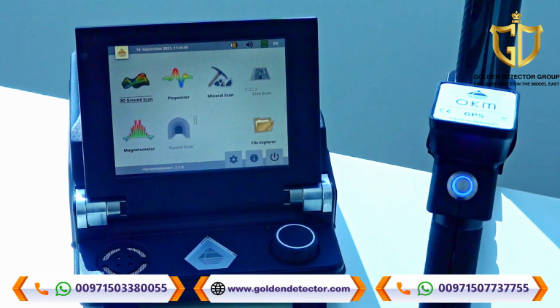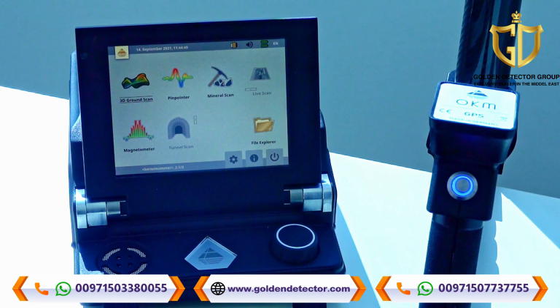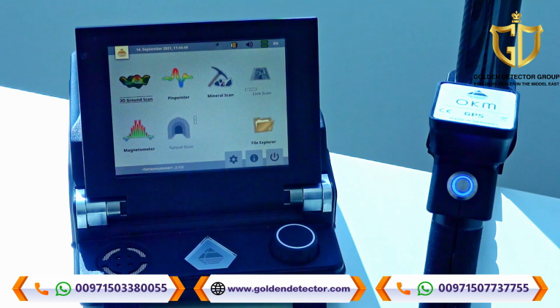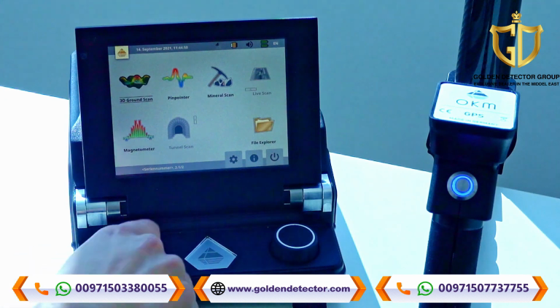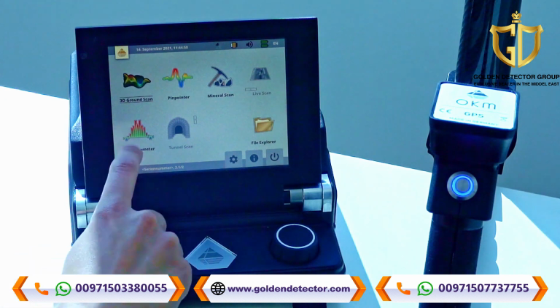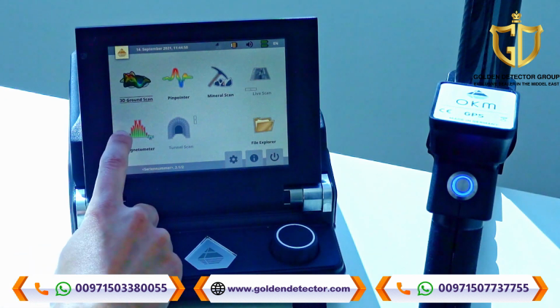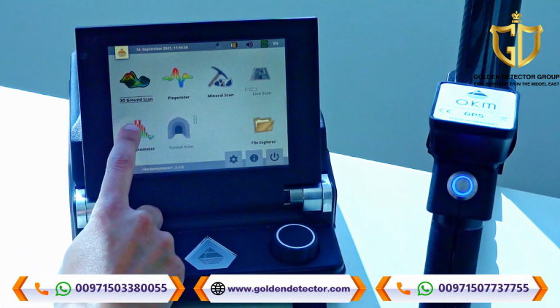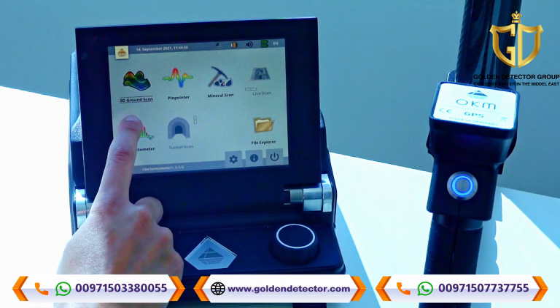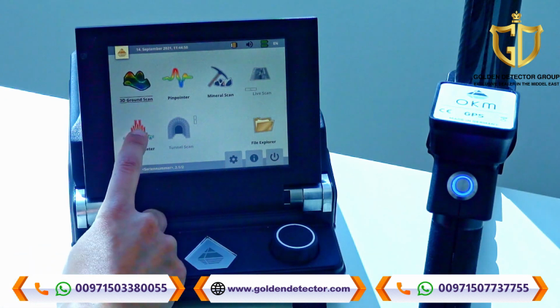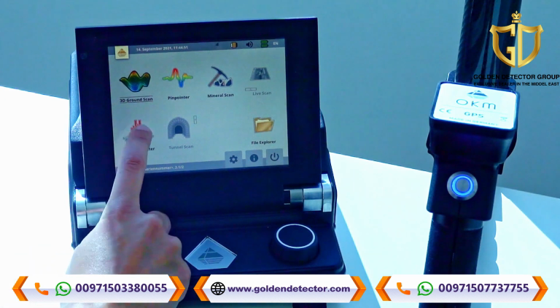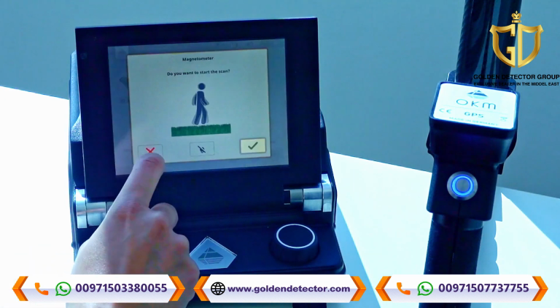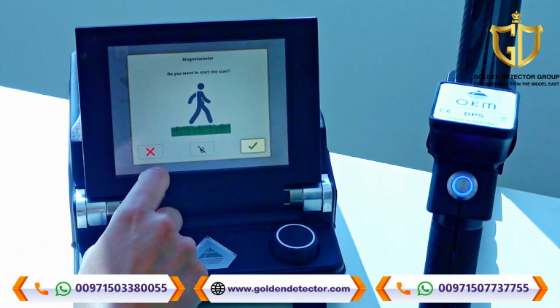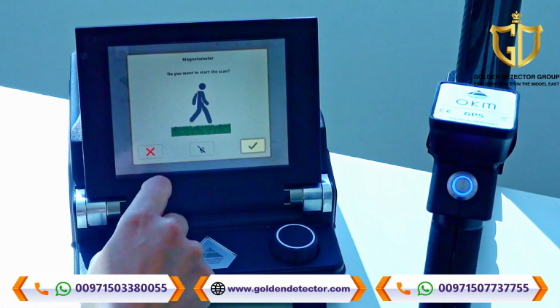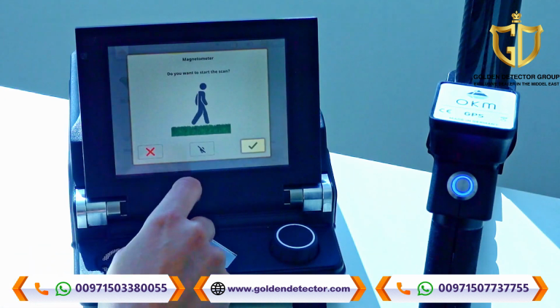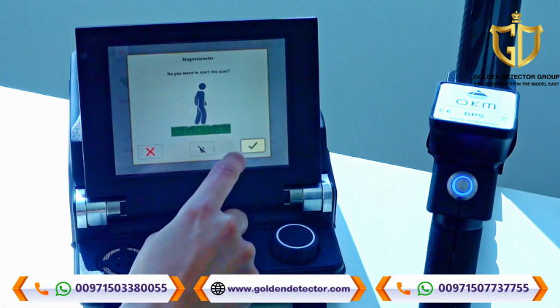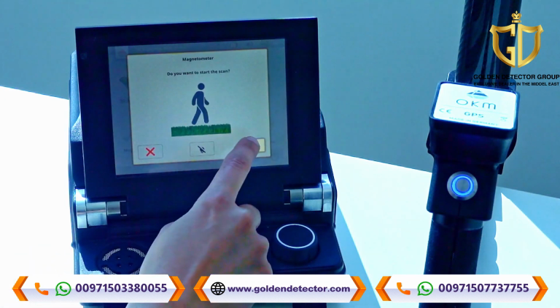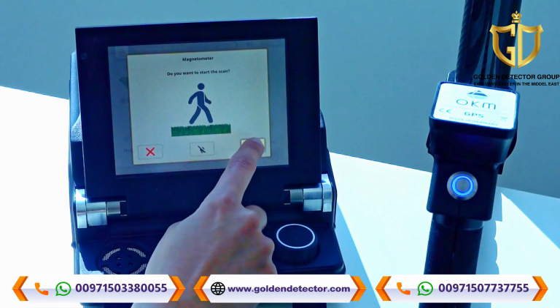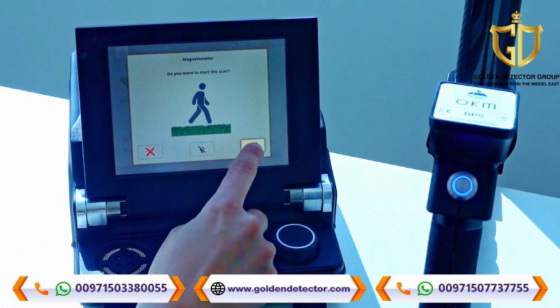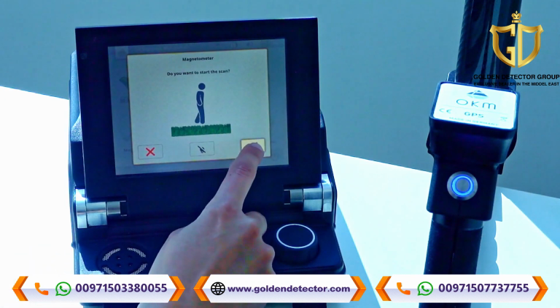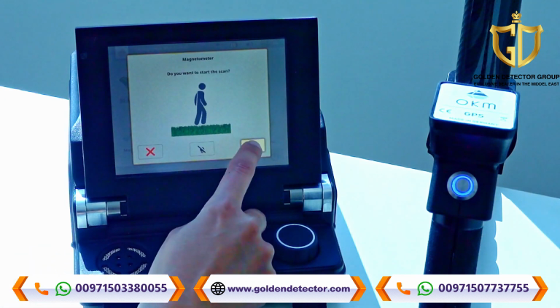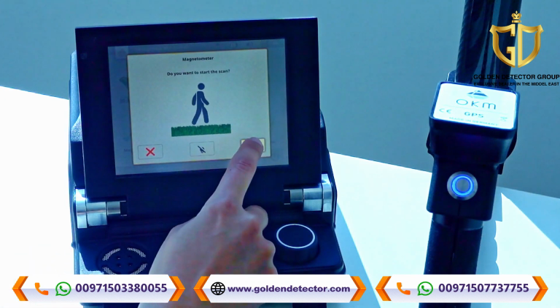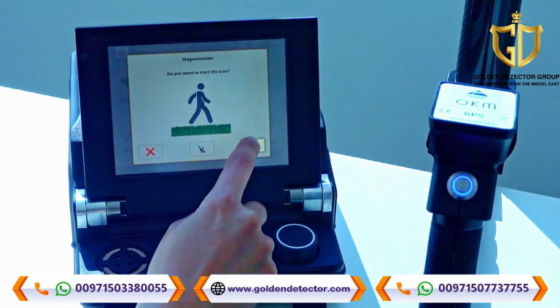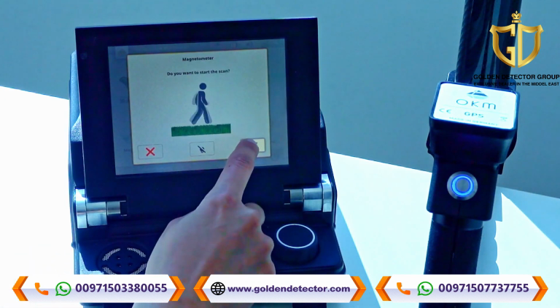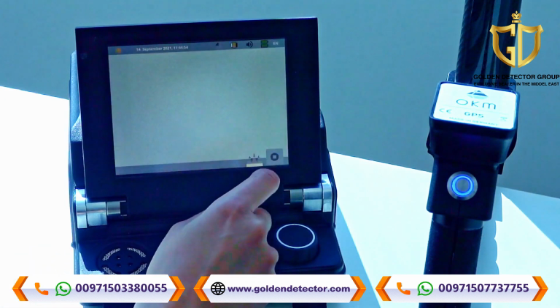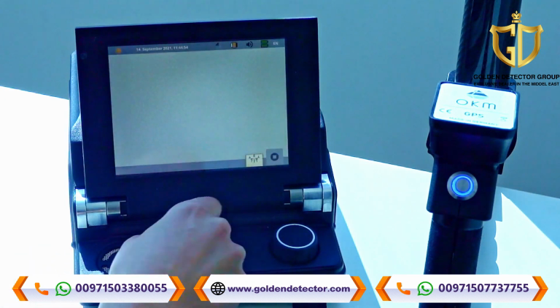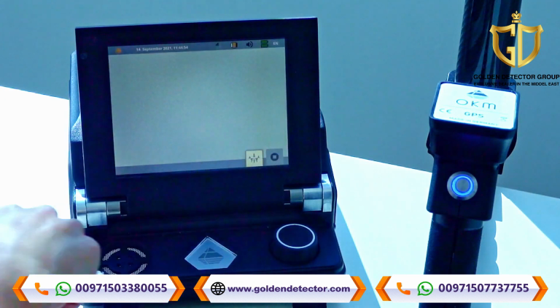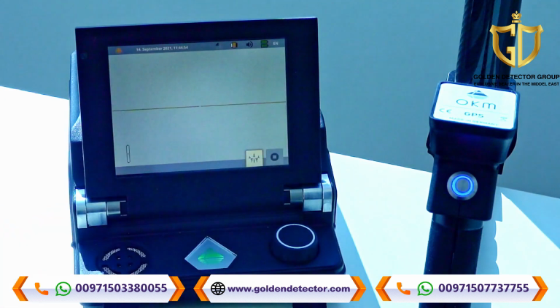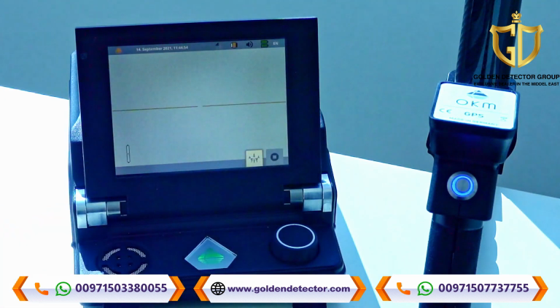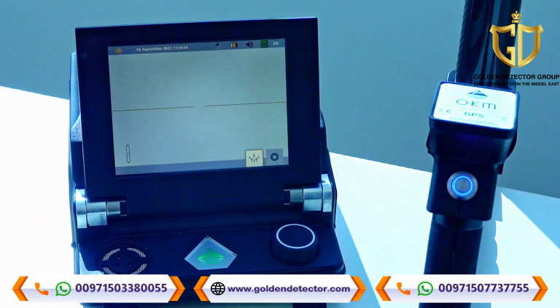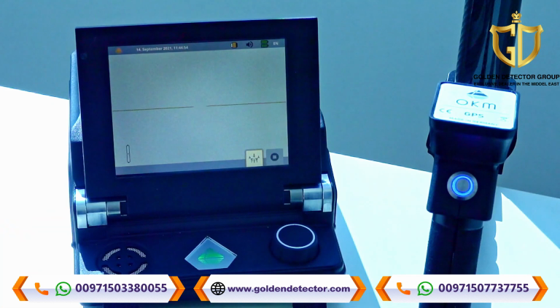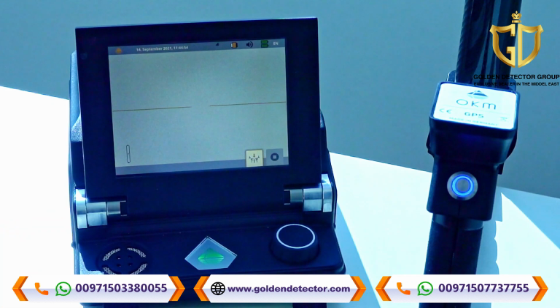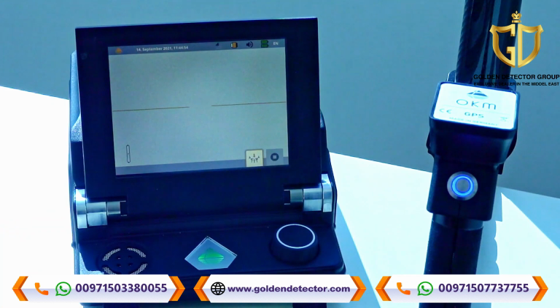Choose the operating mode Magnetometer. Be sure that the probe is held above neutral soil when starting the scan.